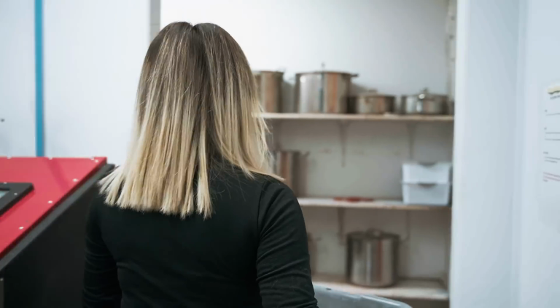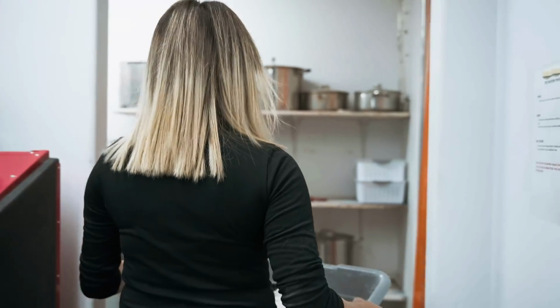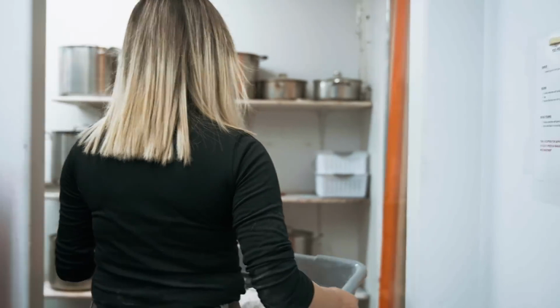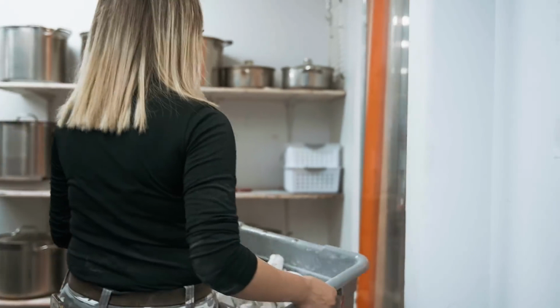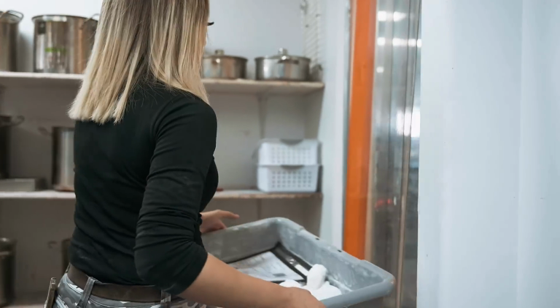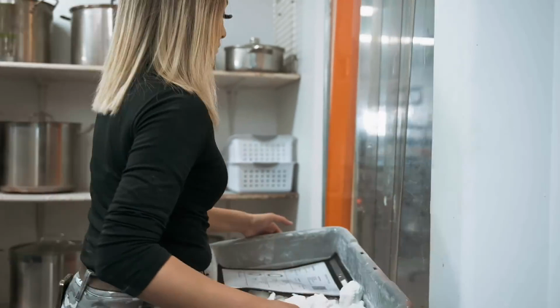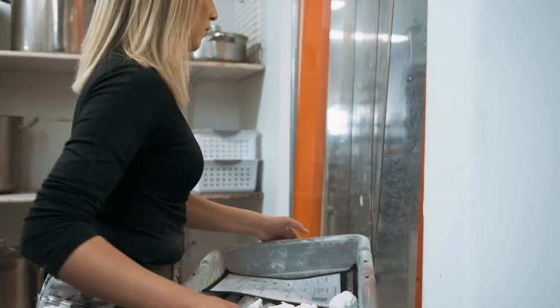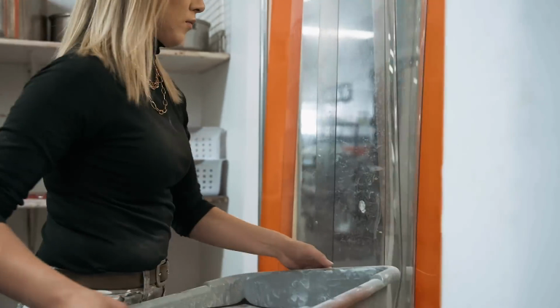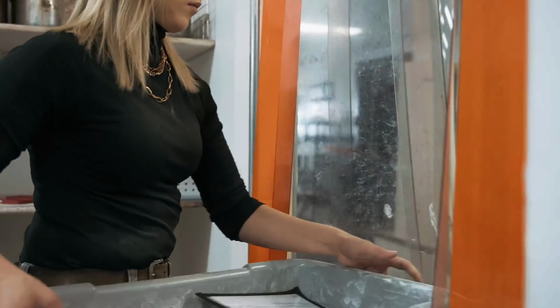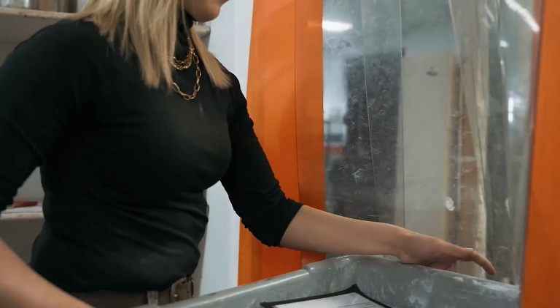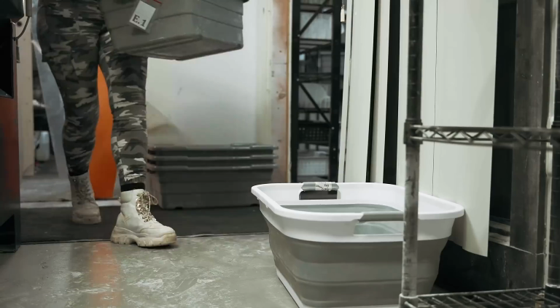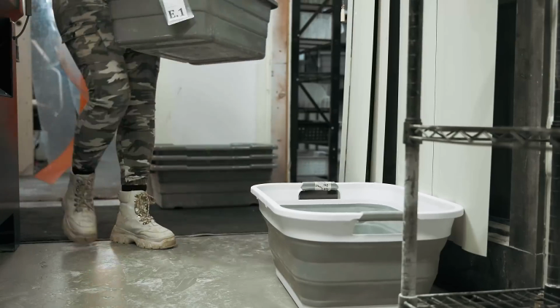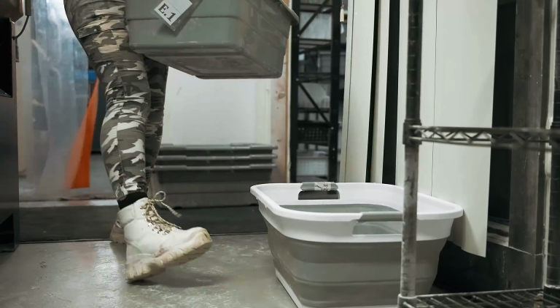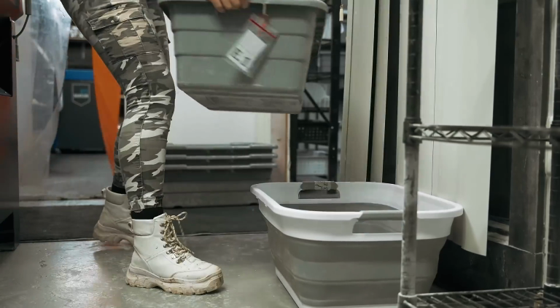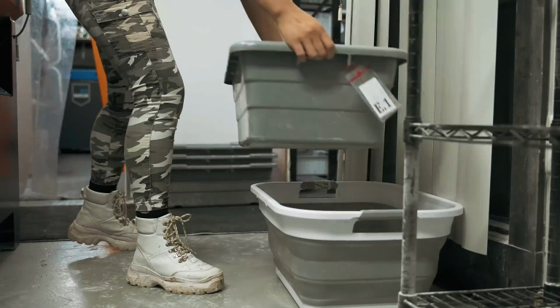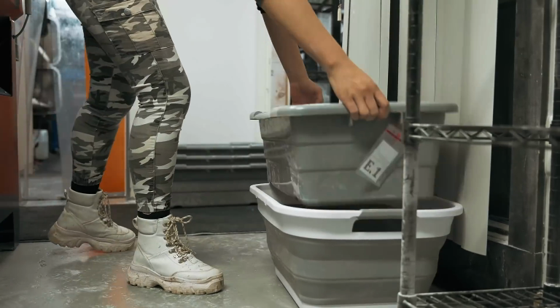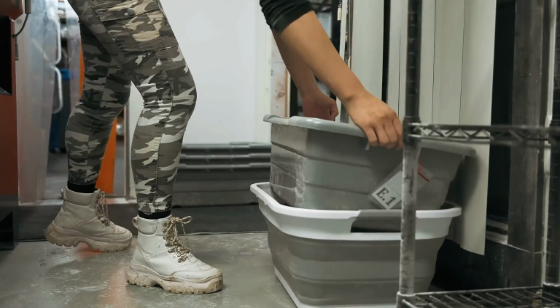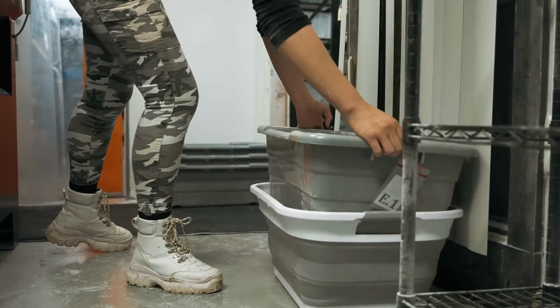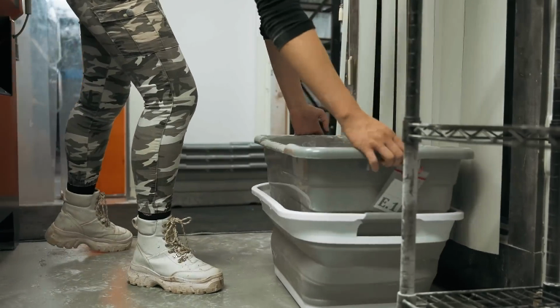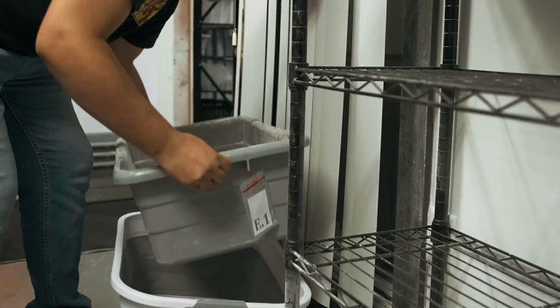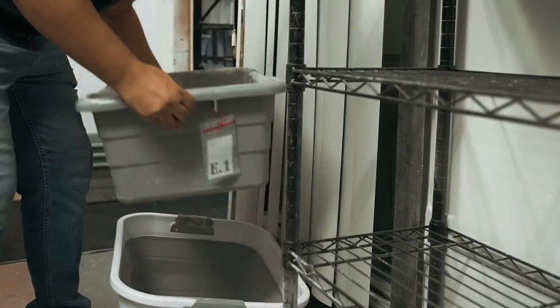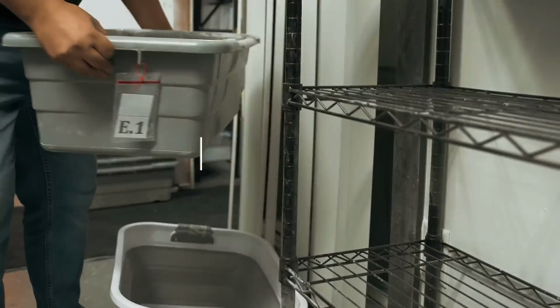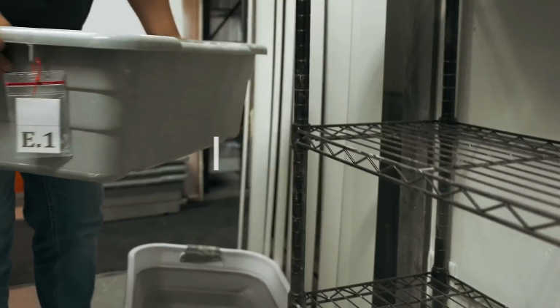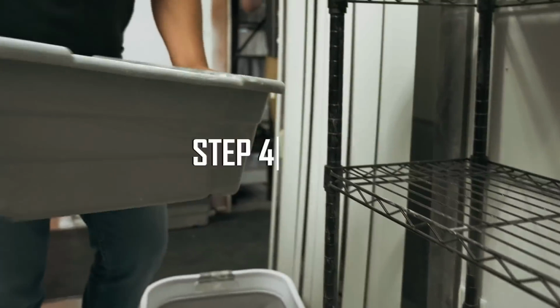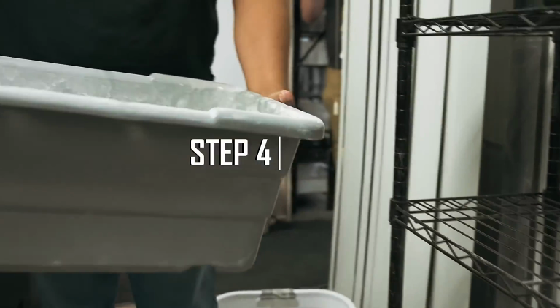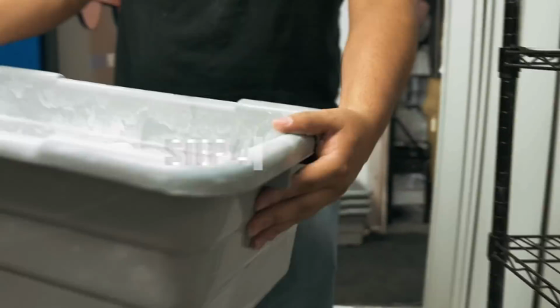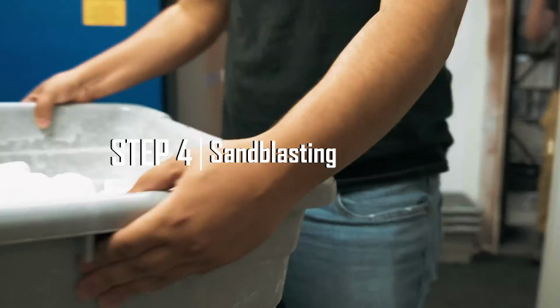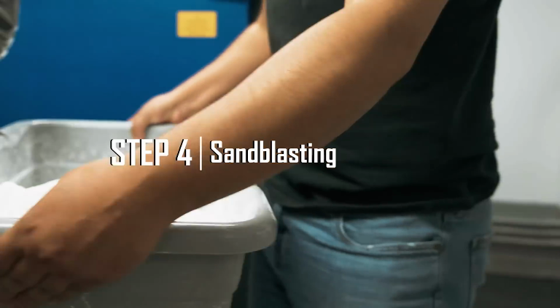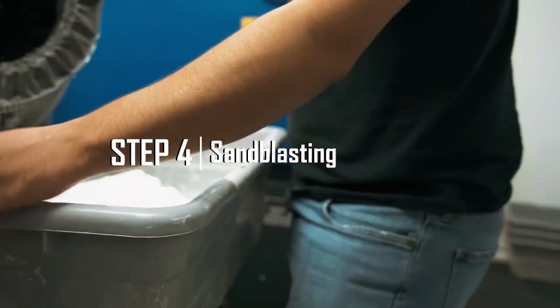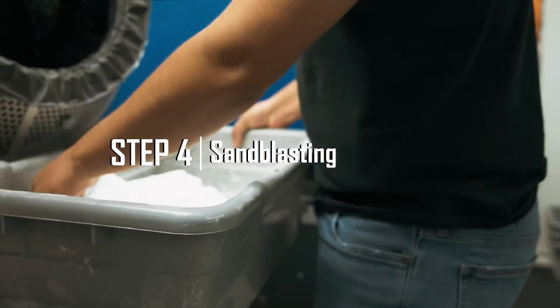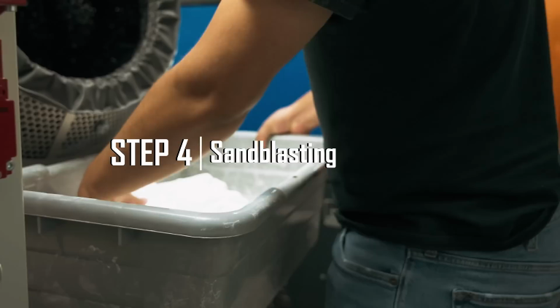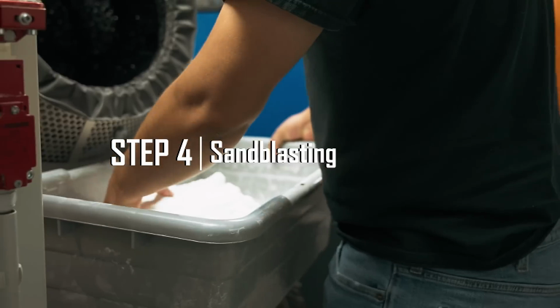The parts will then make their way to sandblasting. Our post-production tech will put the parts in the sandblaster to de-powder the parts completely.